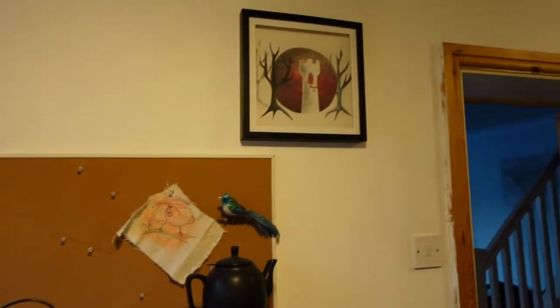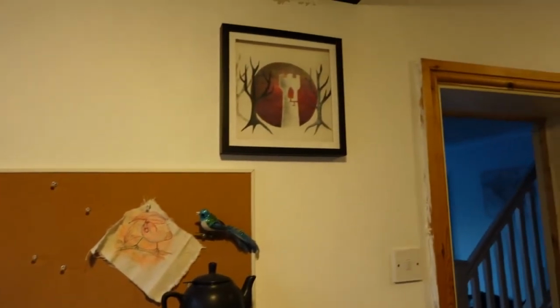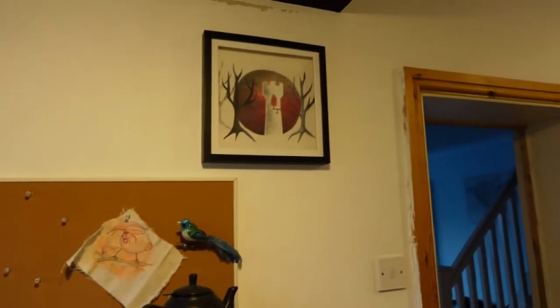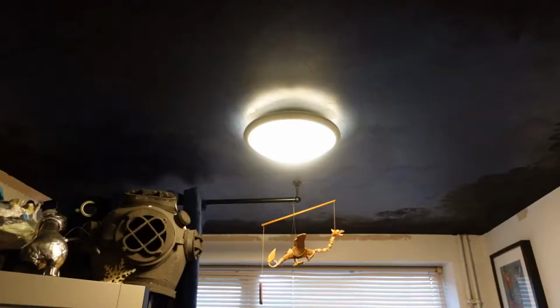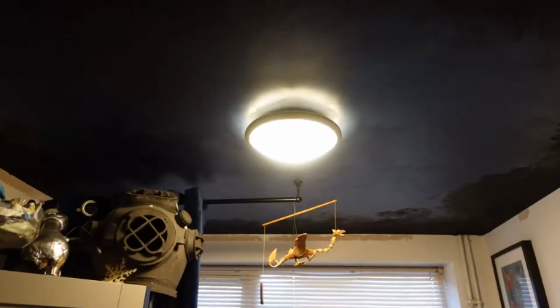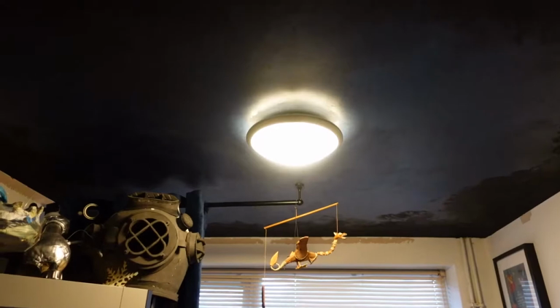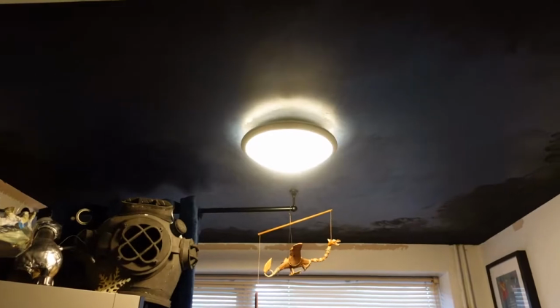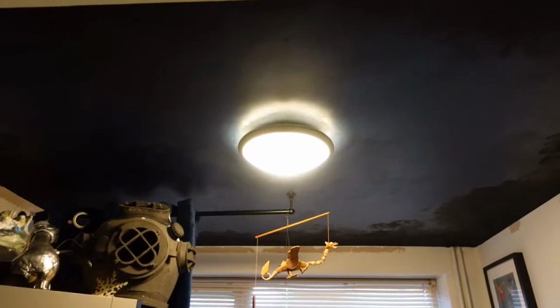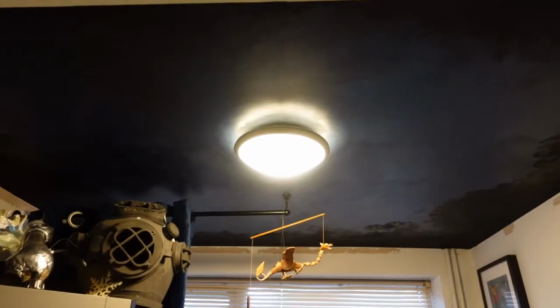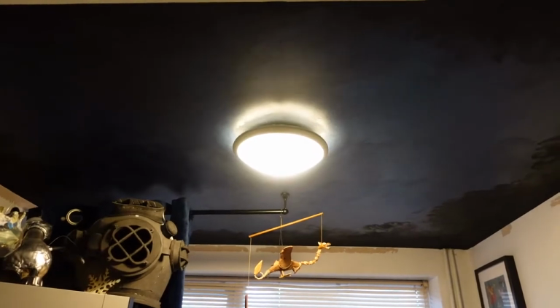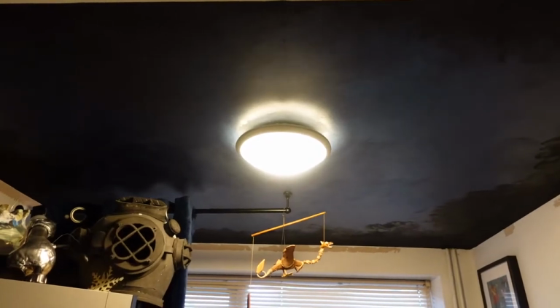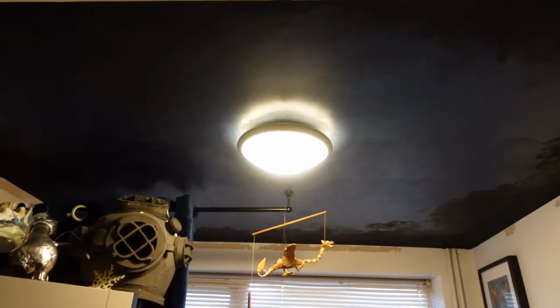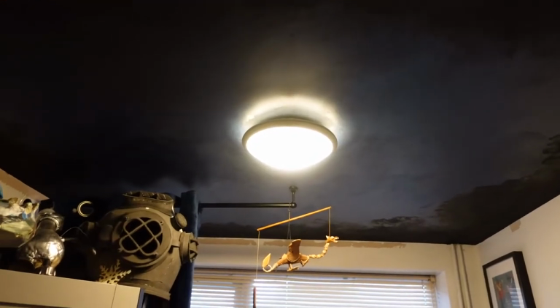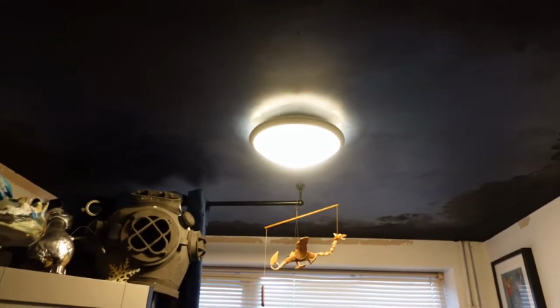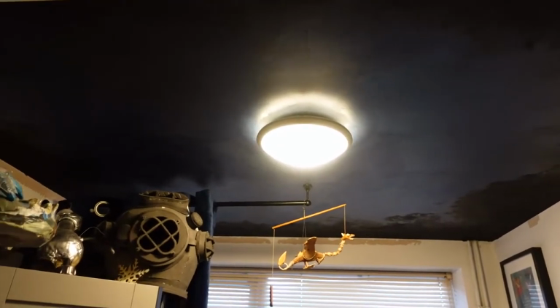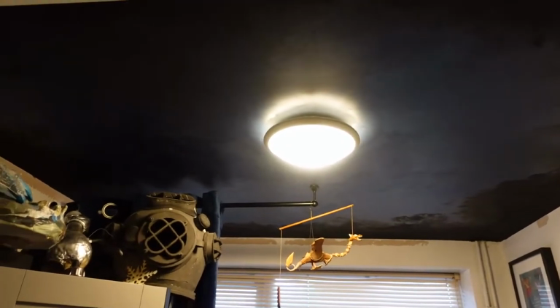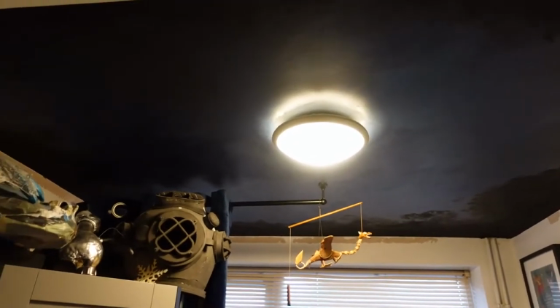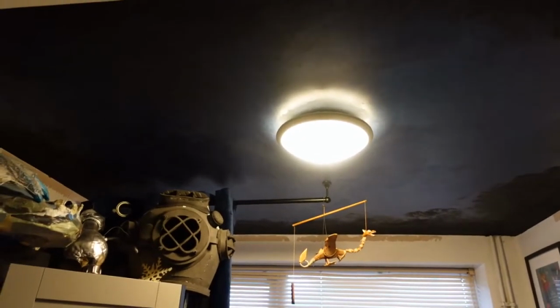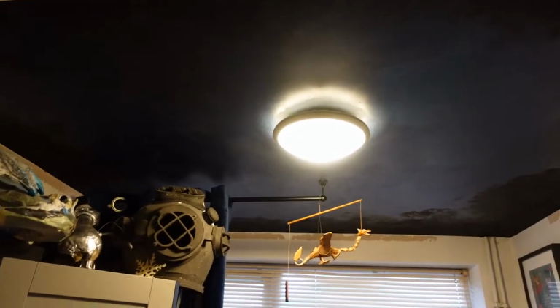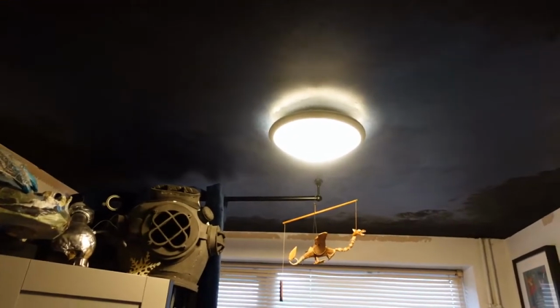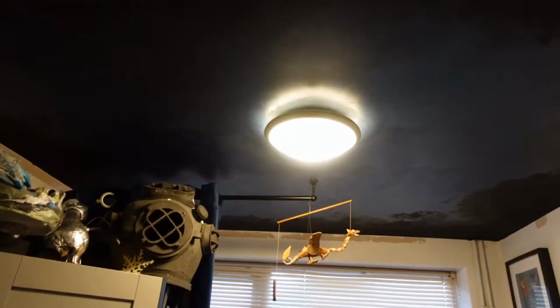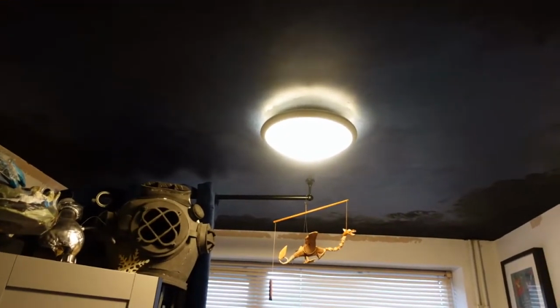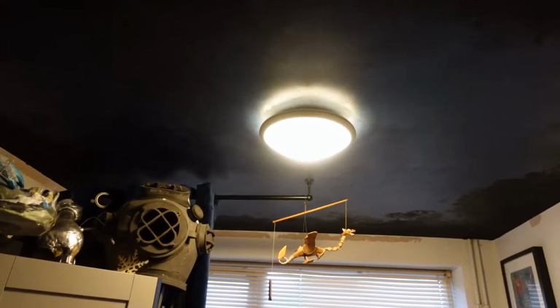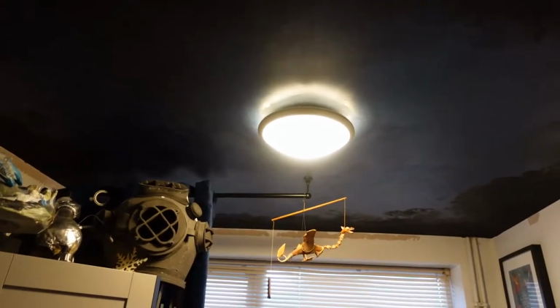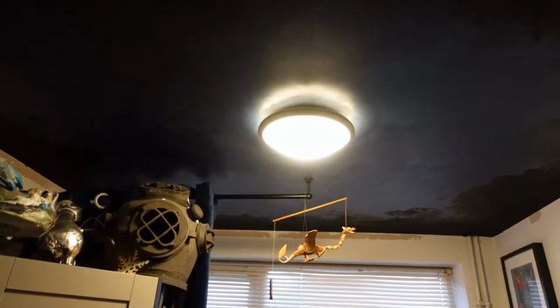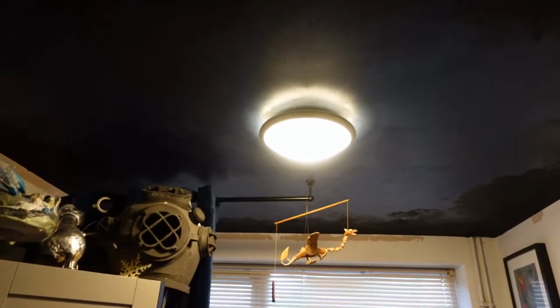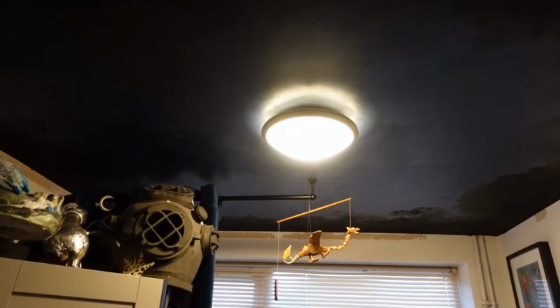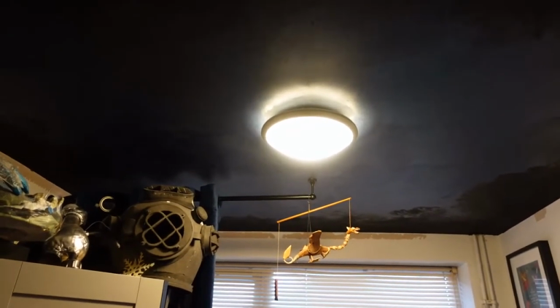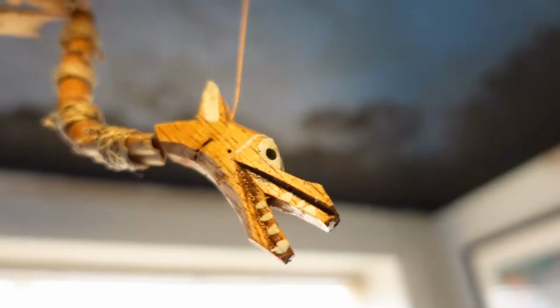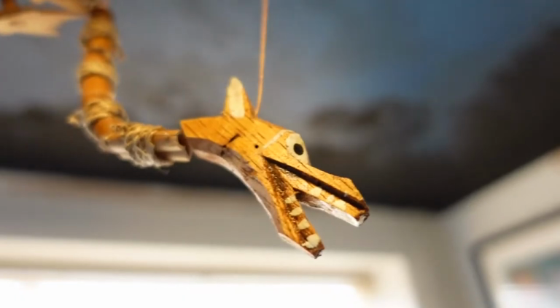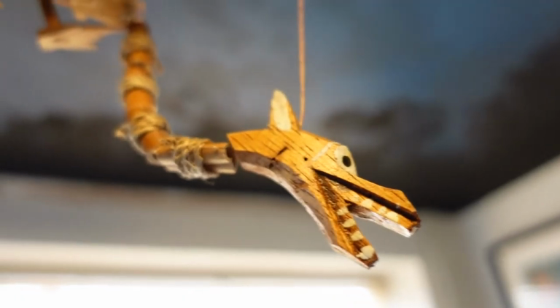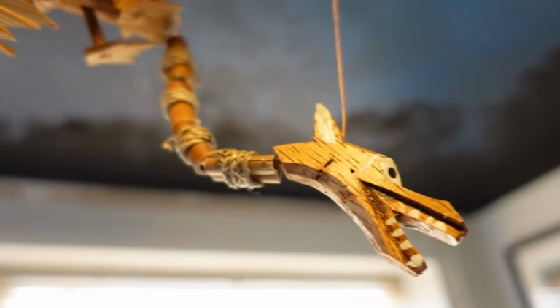One day there will be a mural on the ceiling. Right now there's just a blue bit on the ceiling, which is very nice. It's coming along.